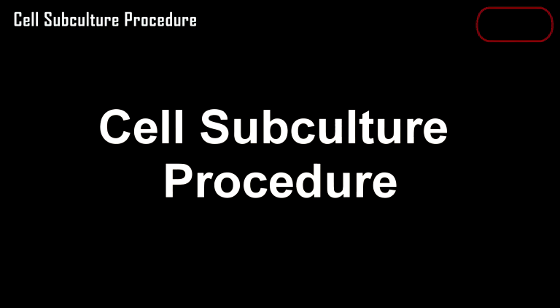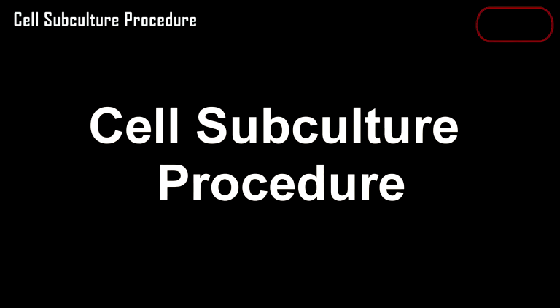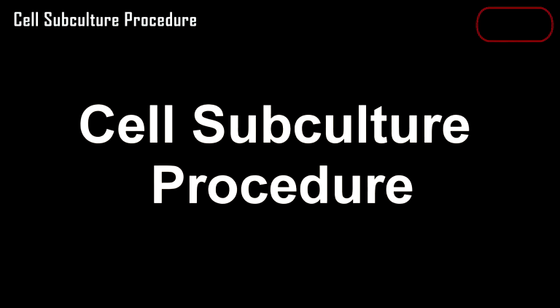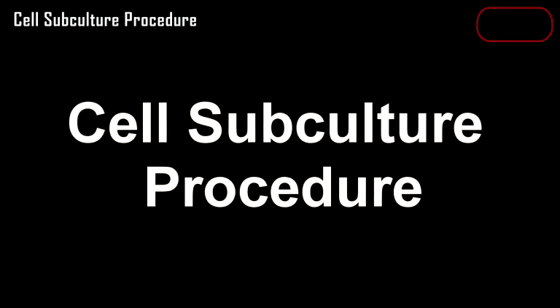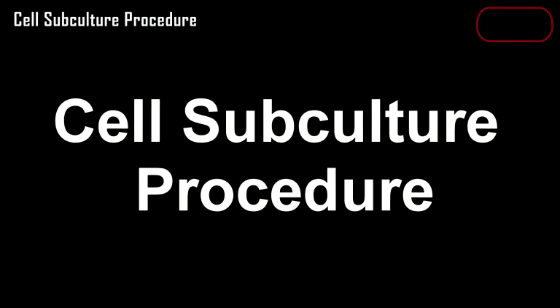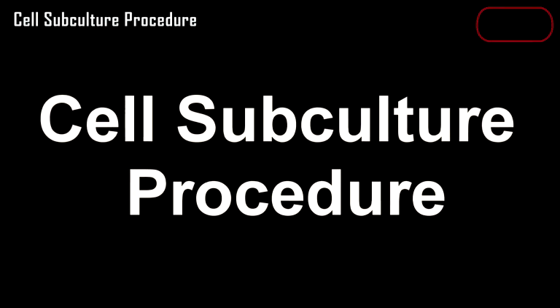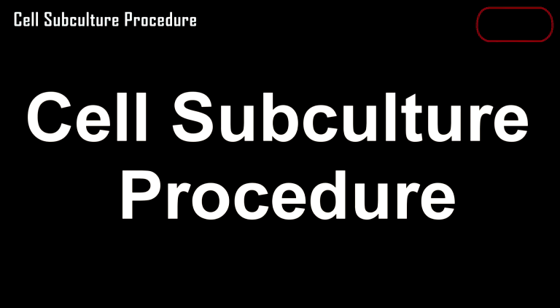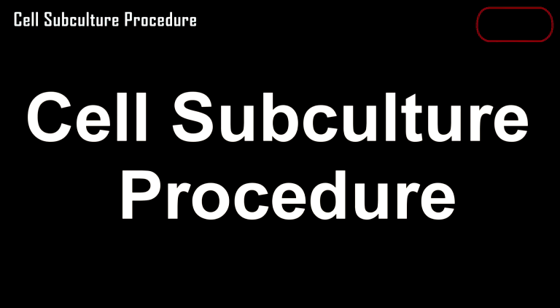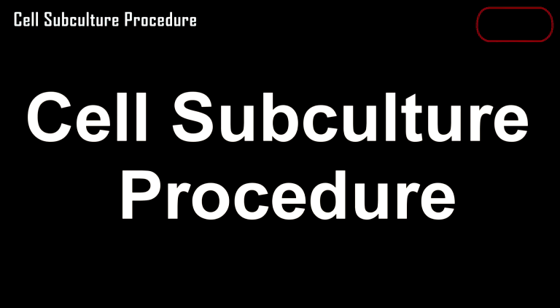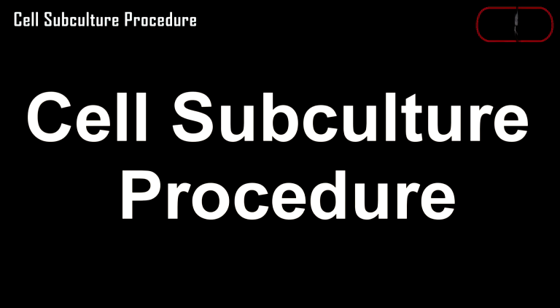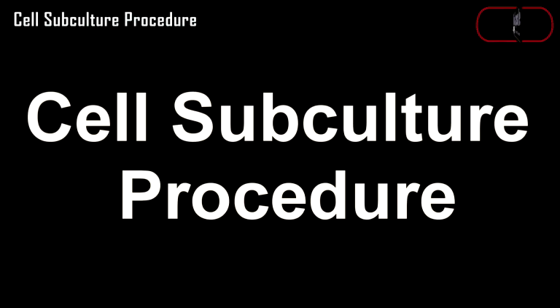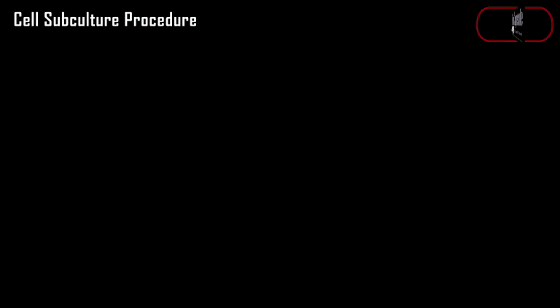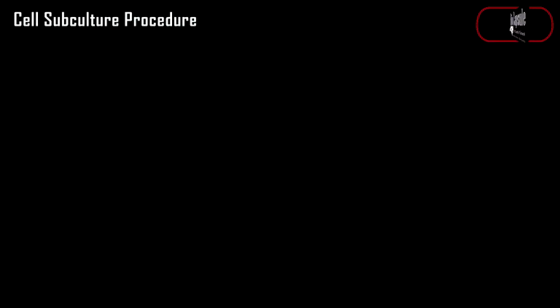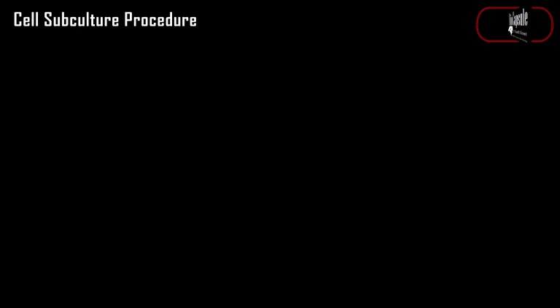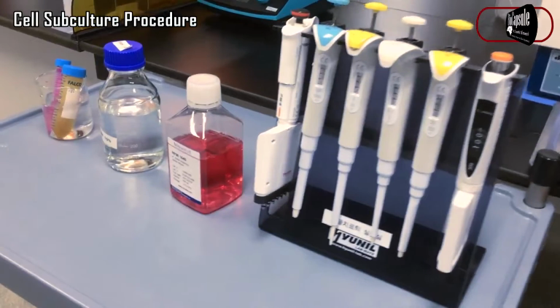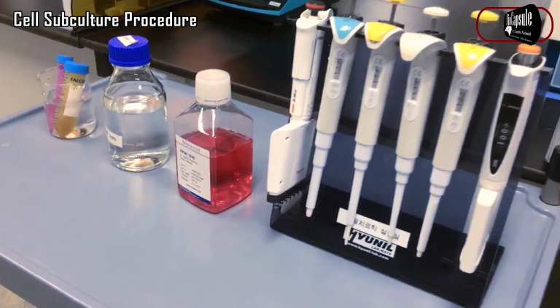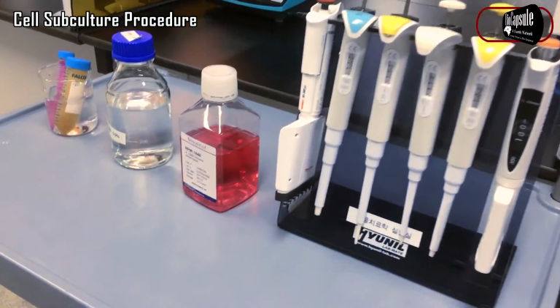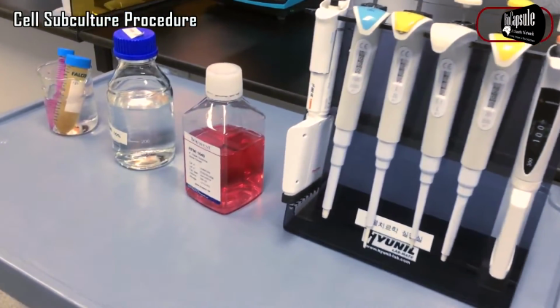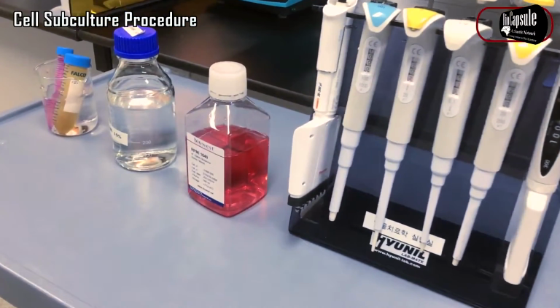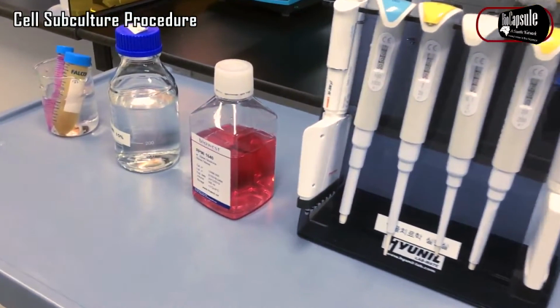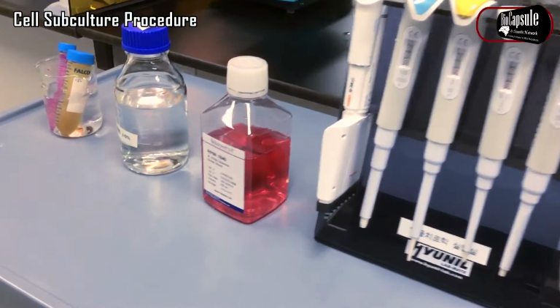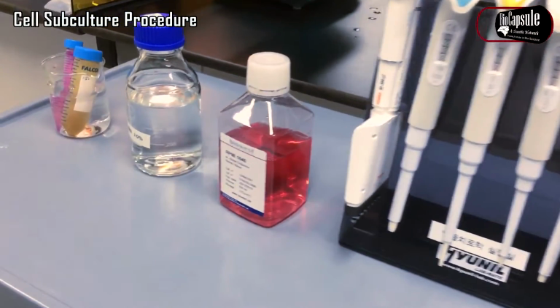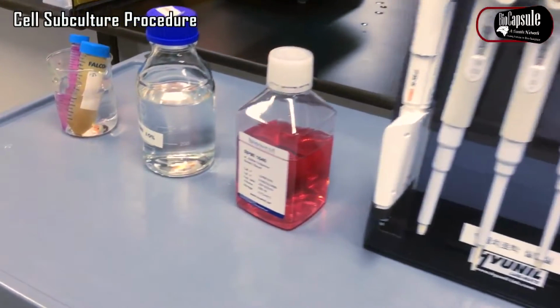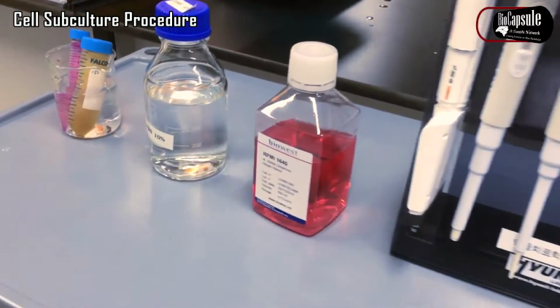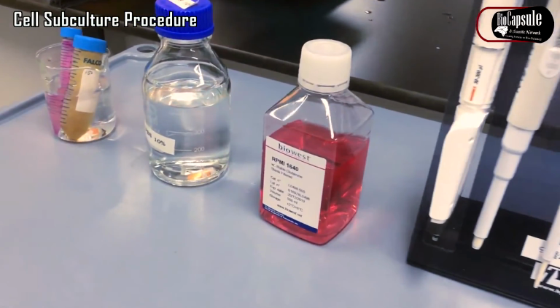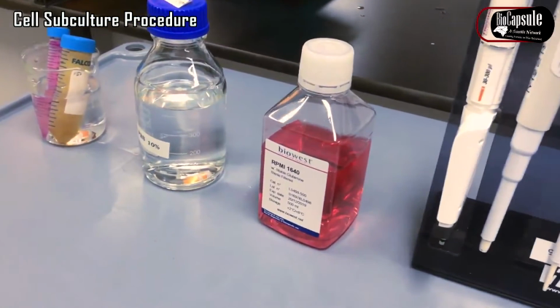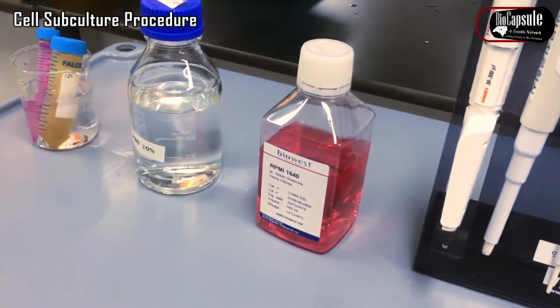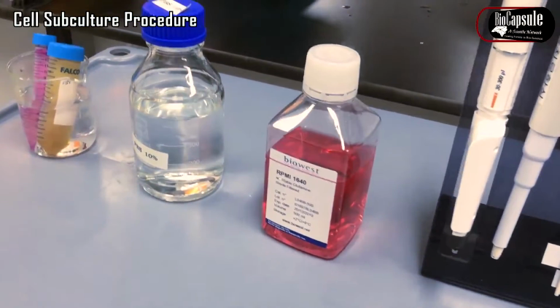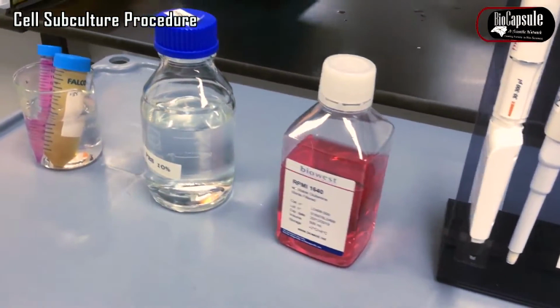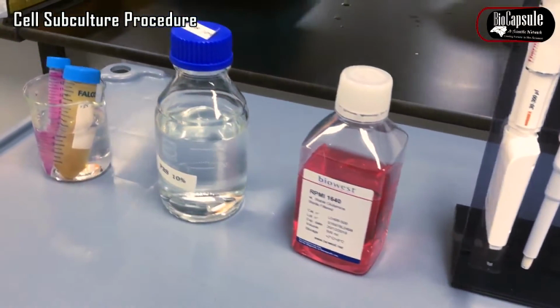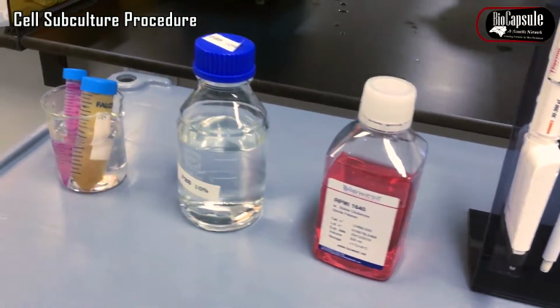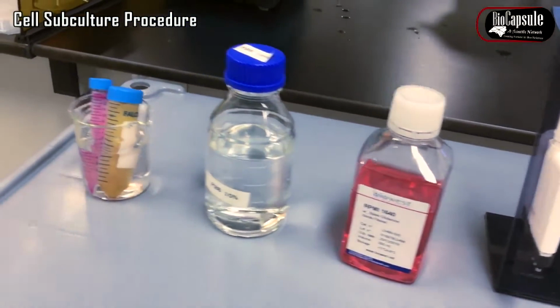Hi friends, in this video I am going to be talking about the cell culture procedure in the laboratory.